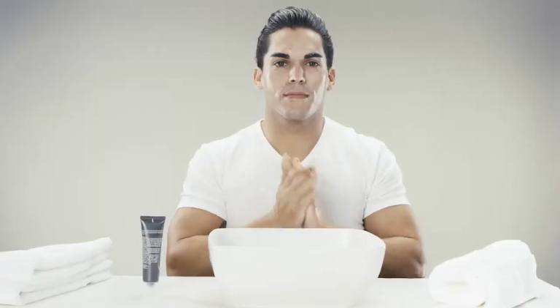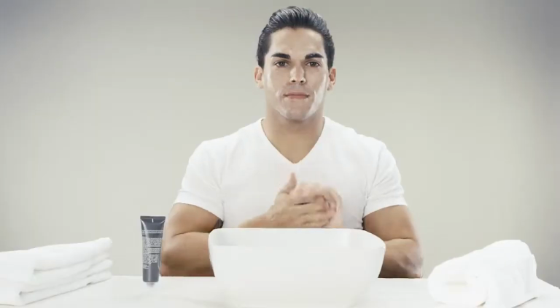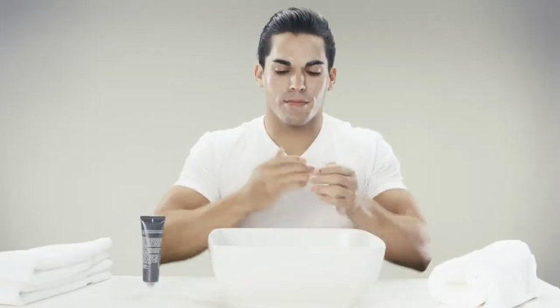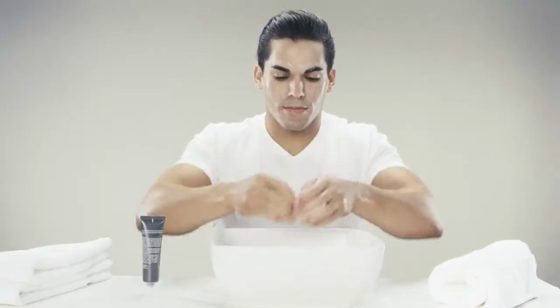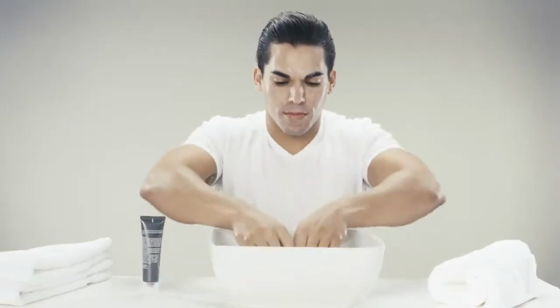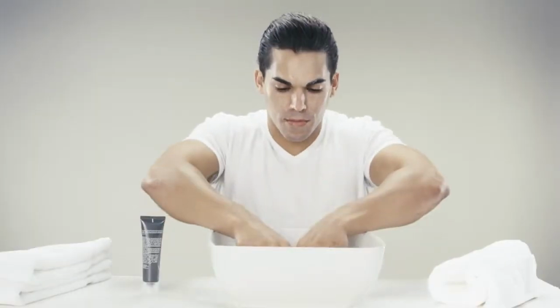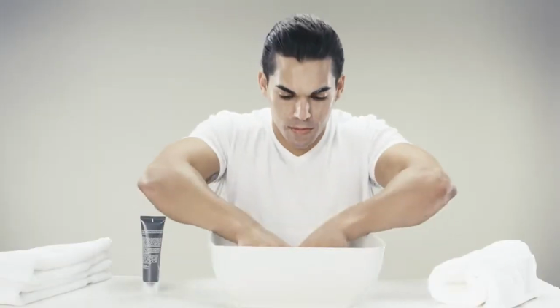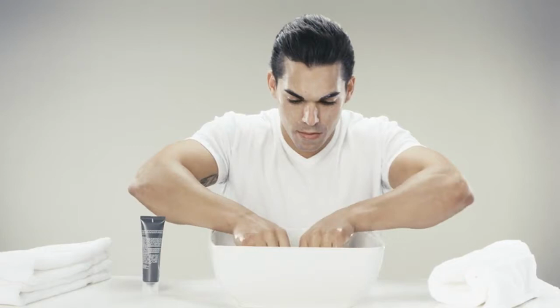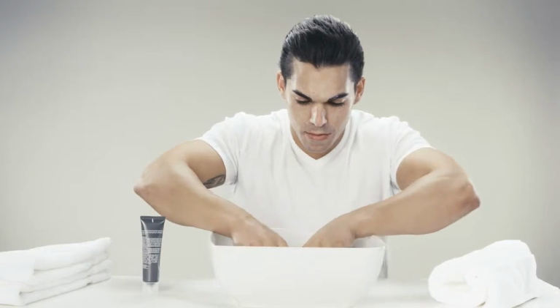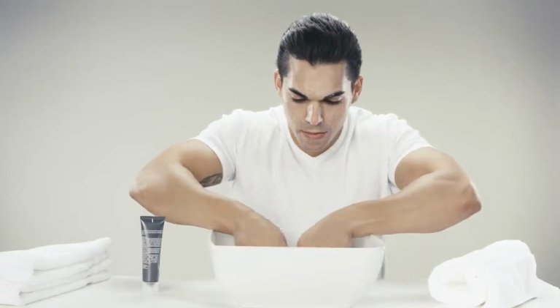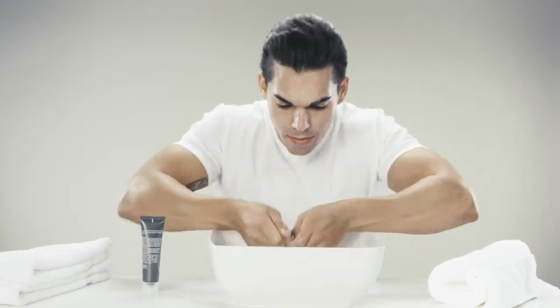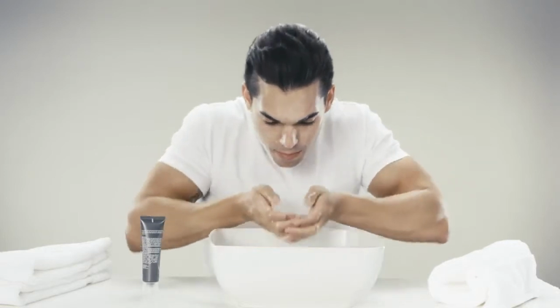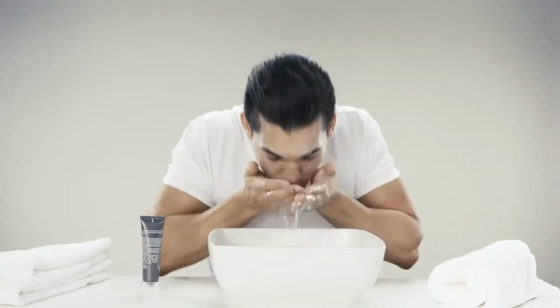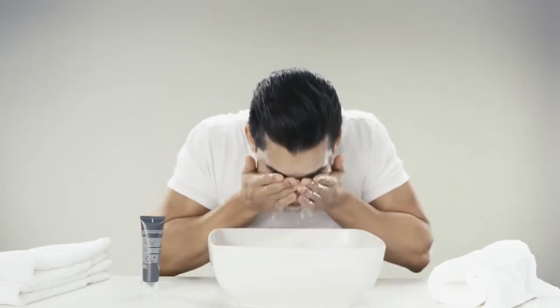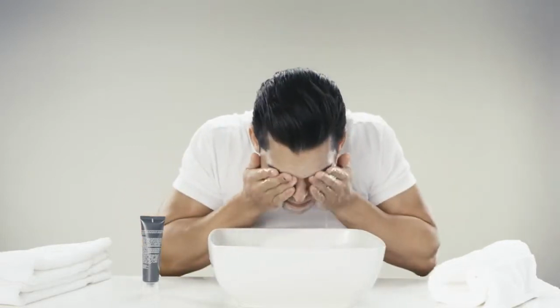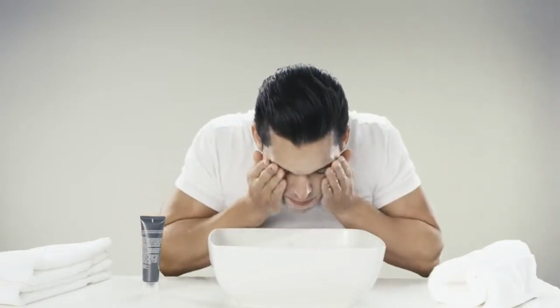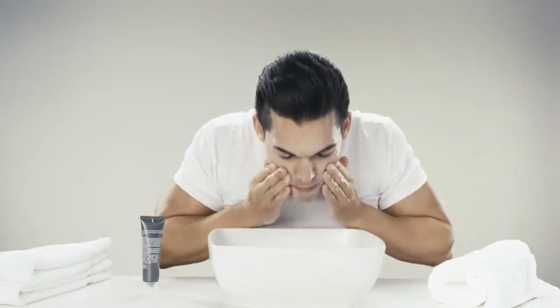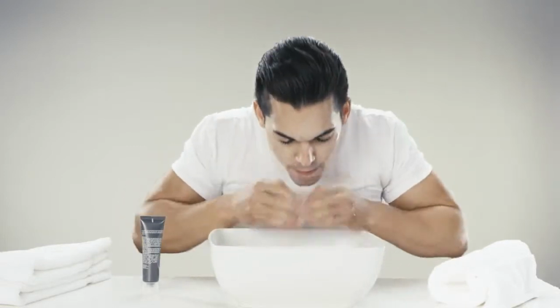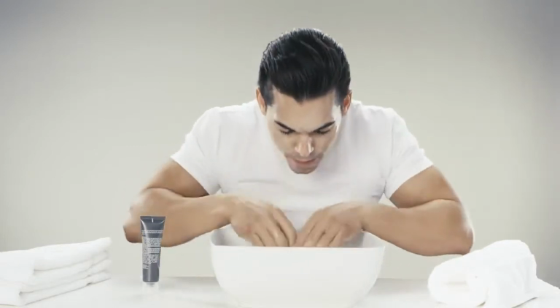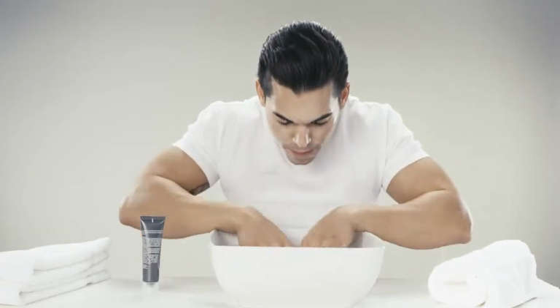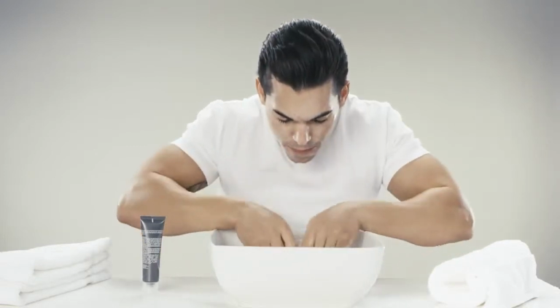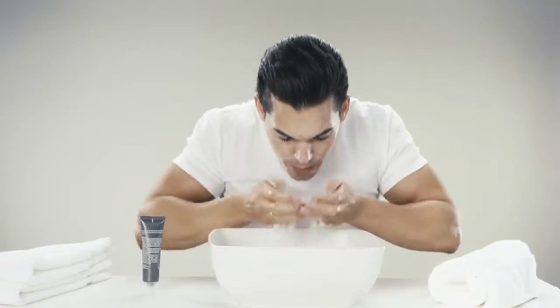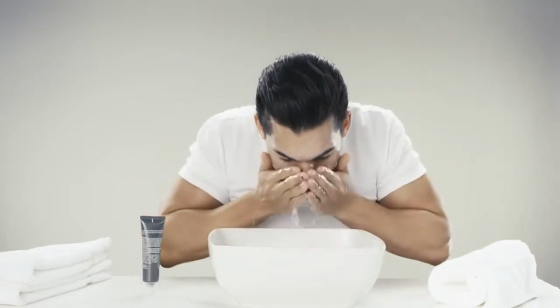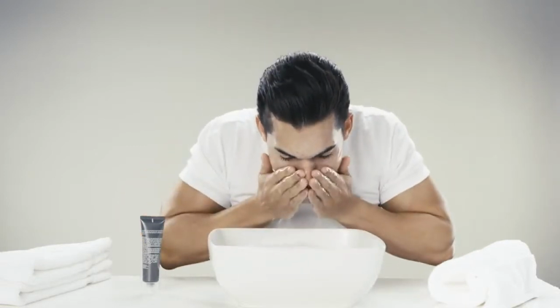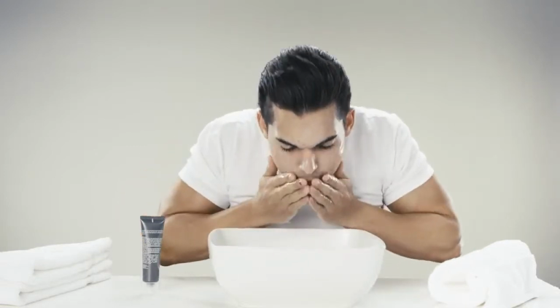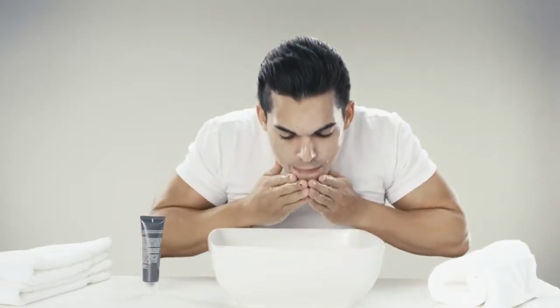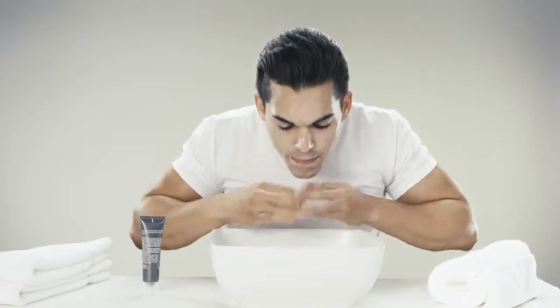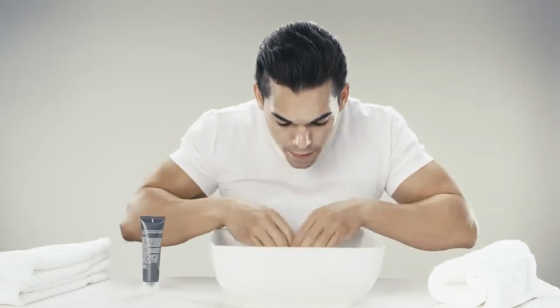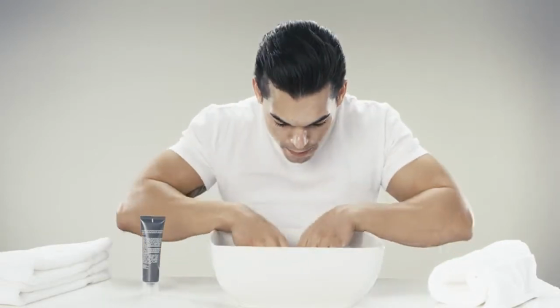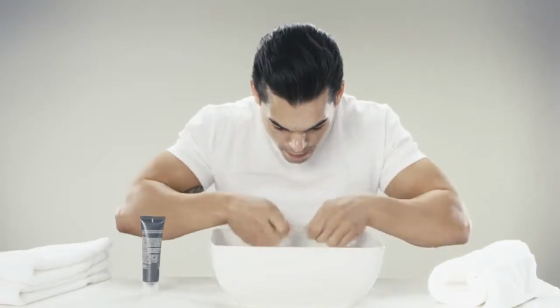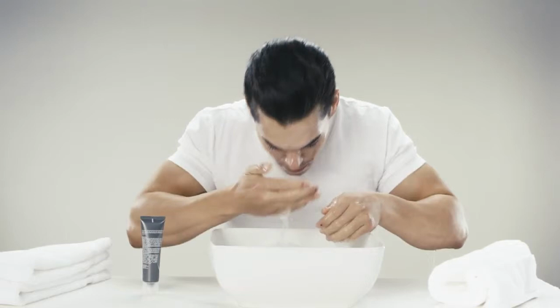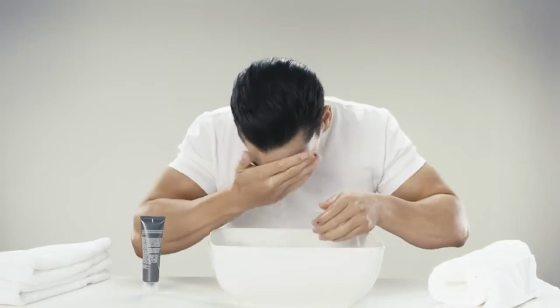Next, splash your face with warm water until the scrub has been washed away. Then gently pat your skin dry using a clean, soft towel.